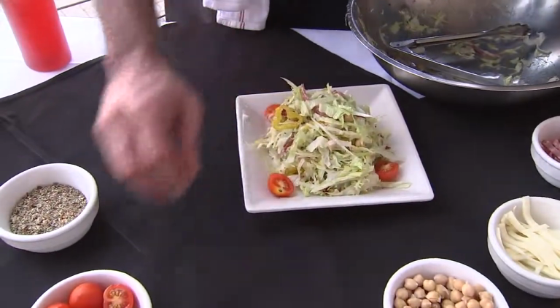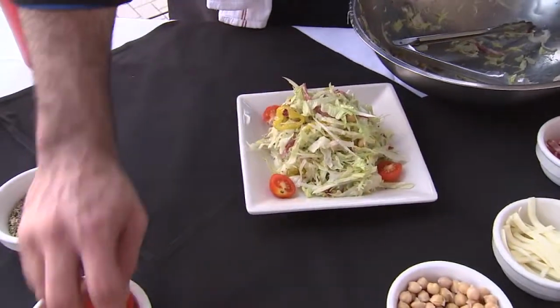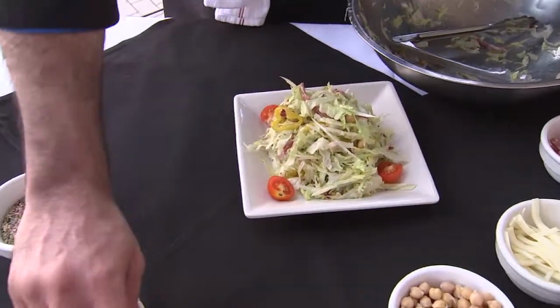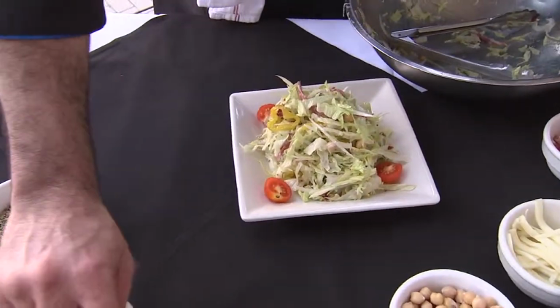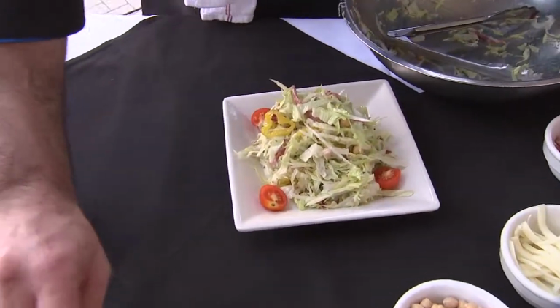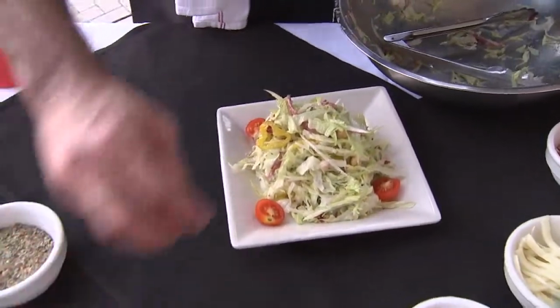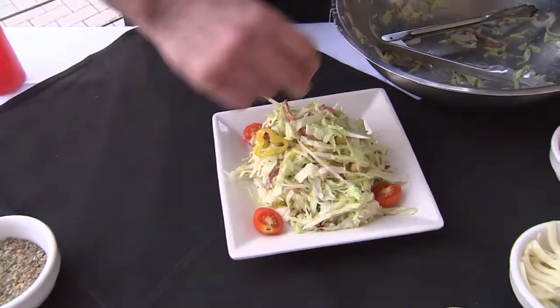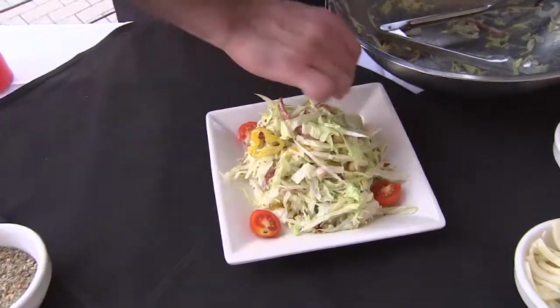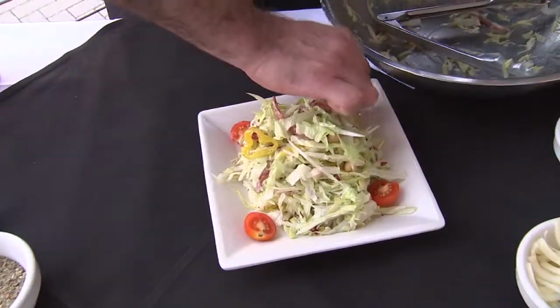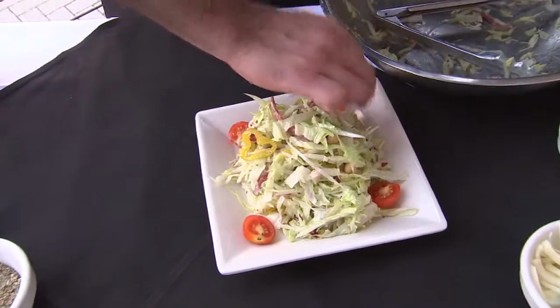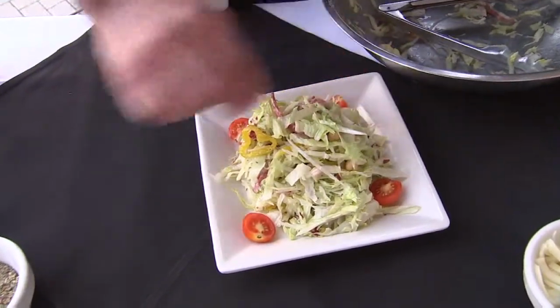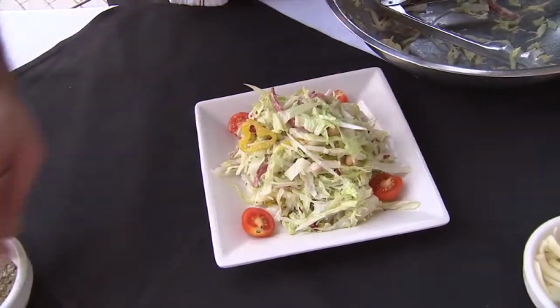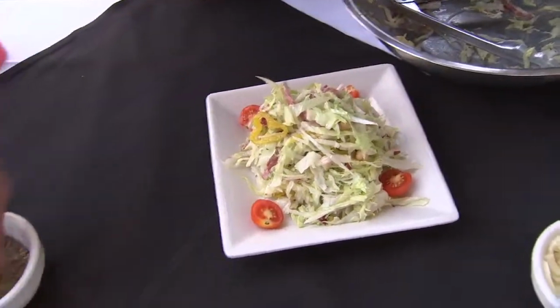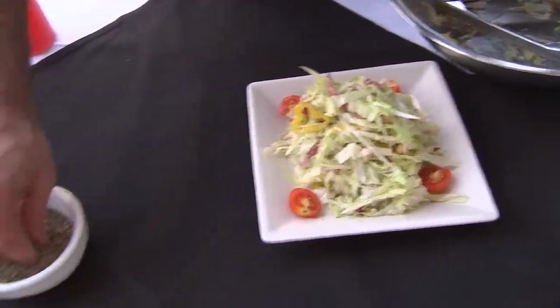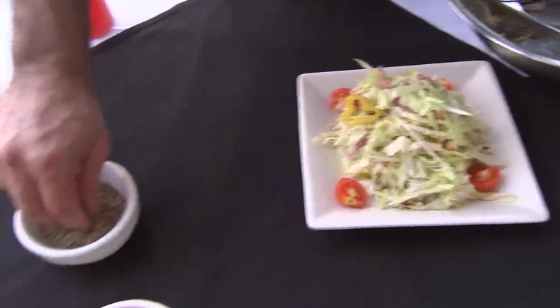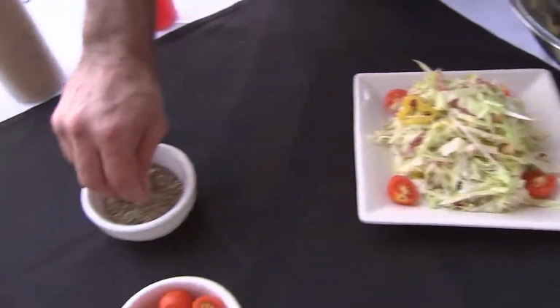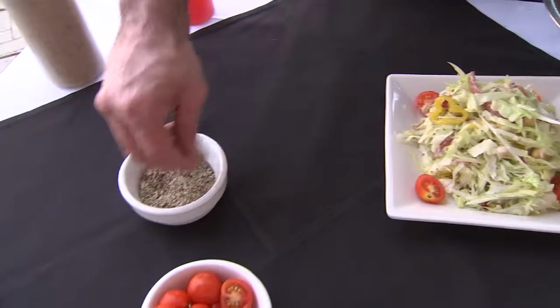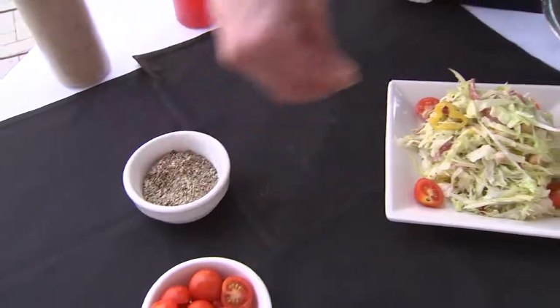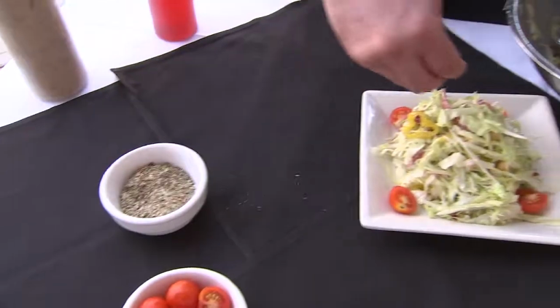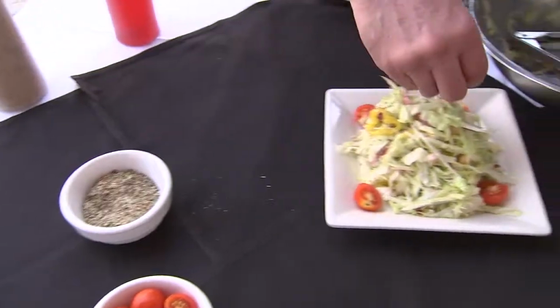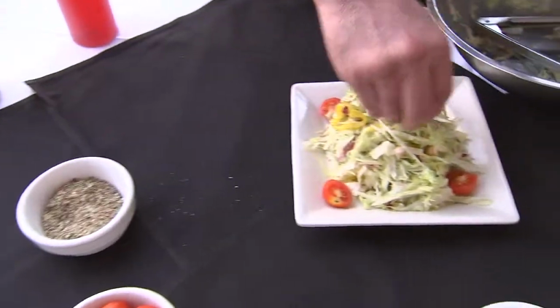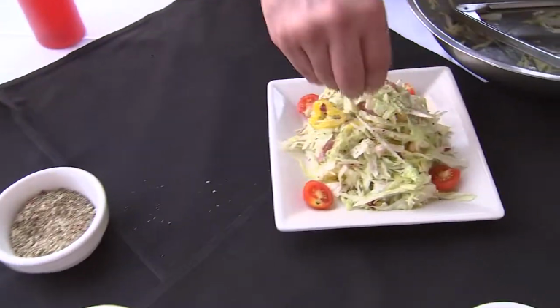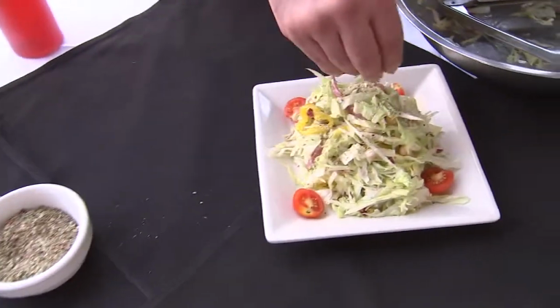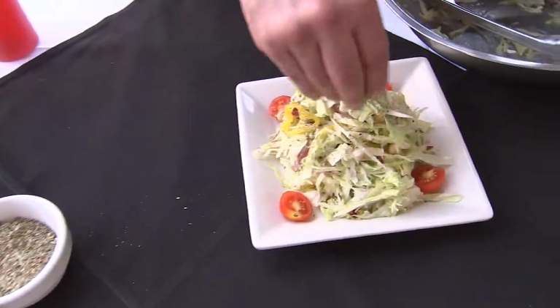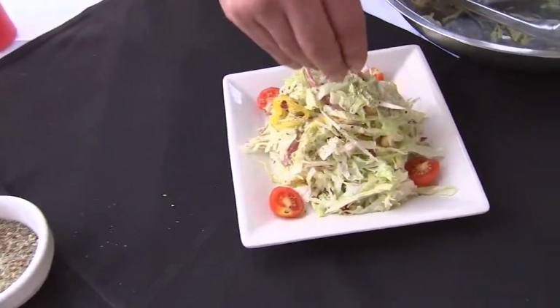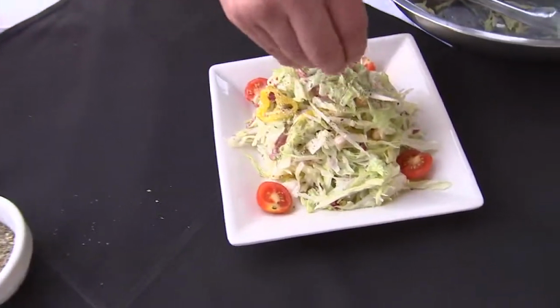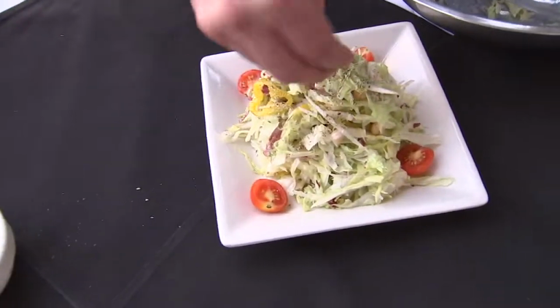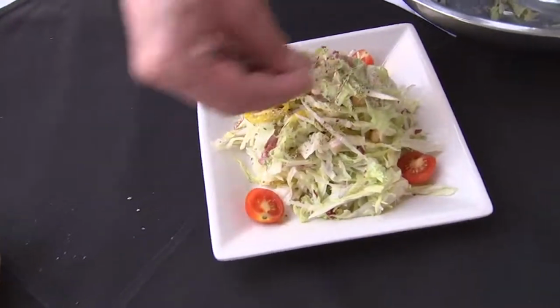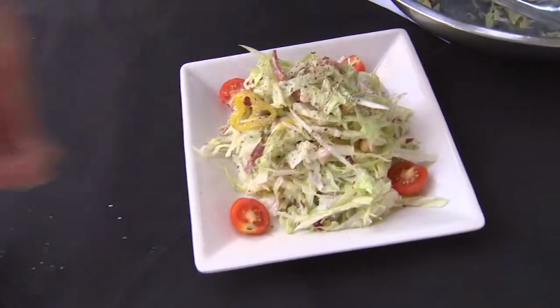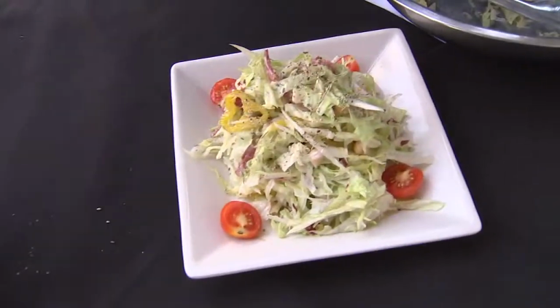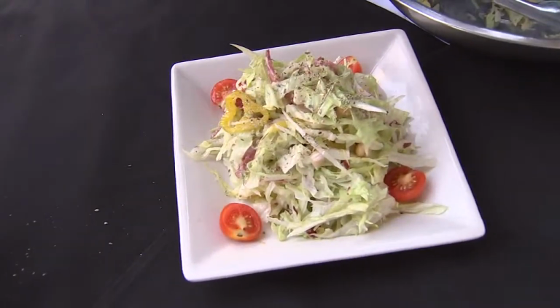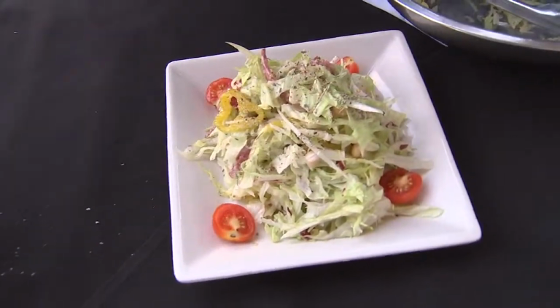Cherry tomatoes — beautiful. And a little bit of Italian seasoning. Love it.